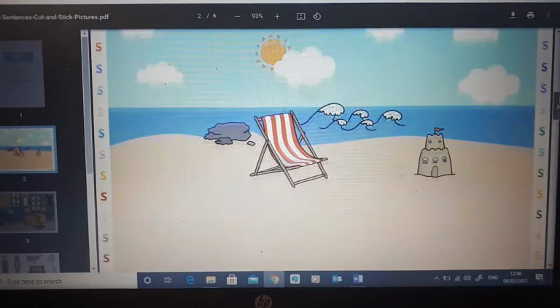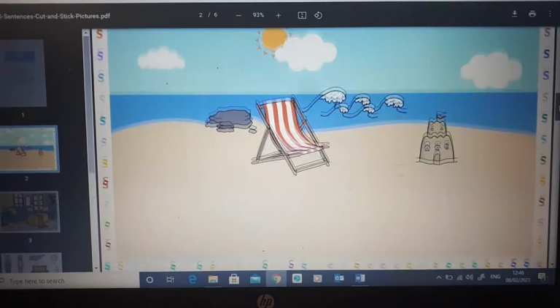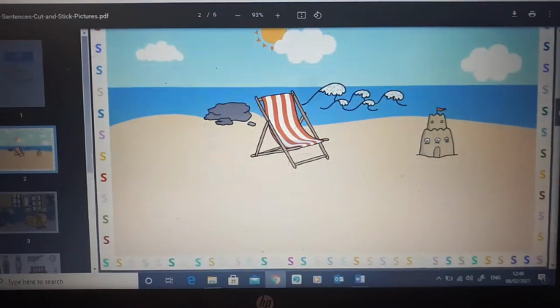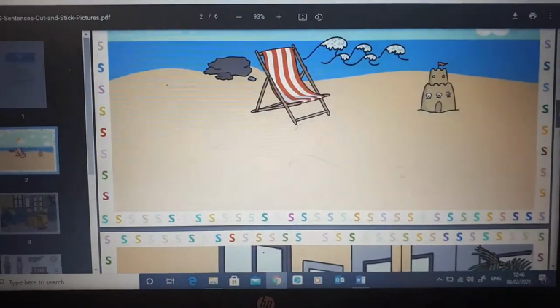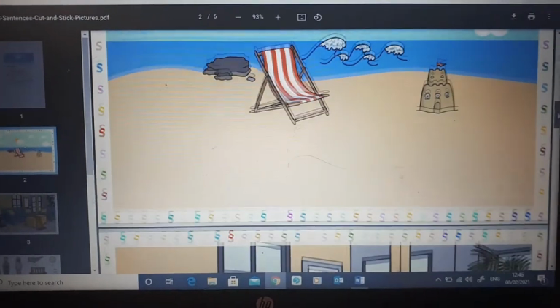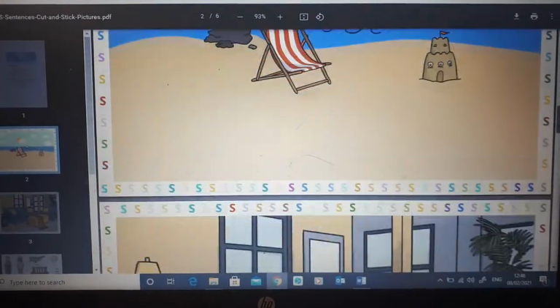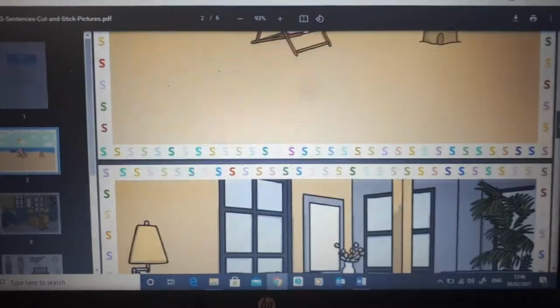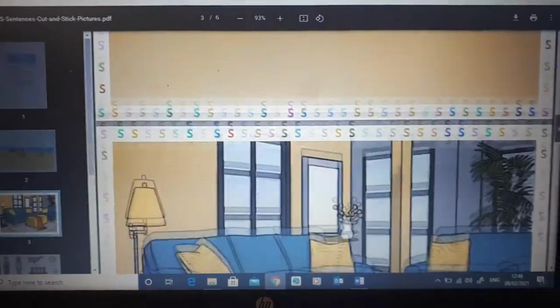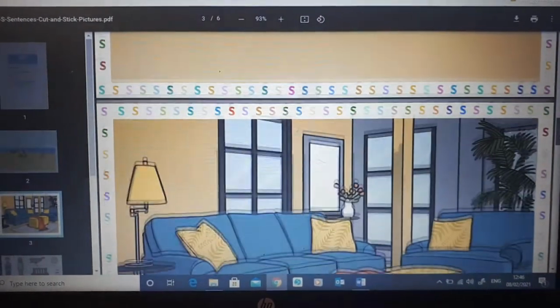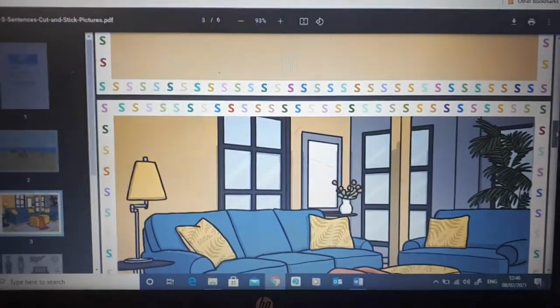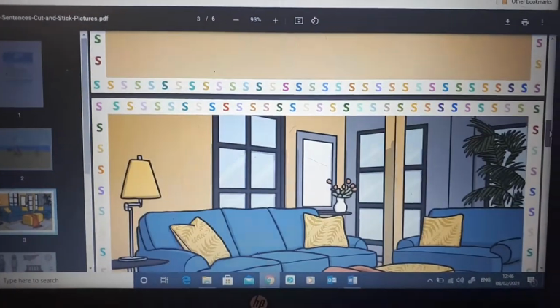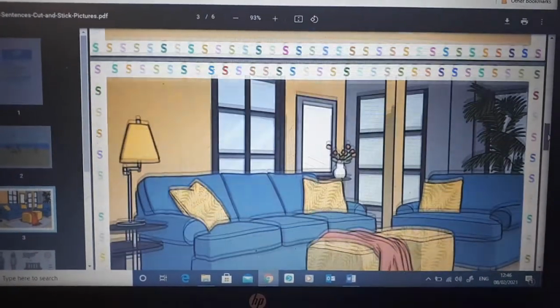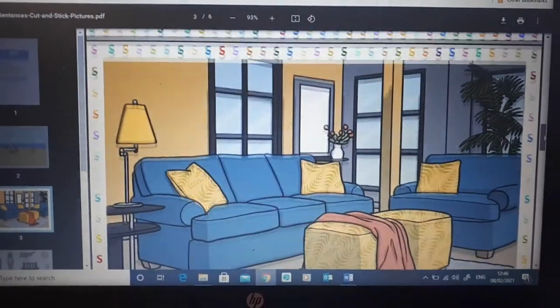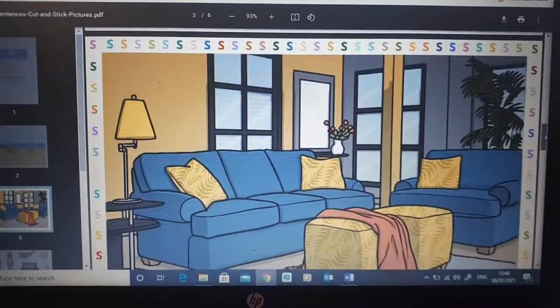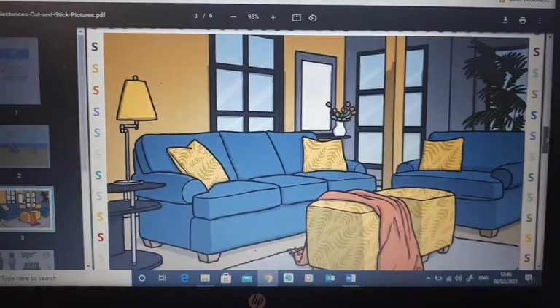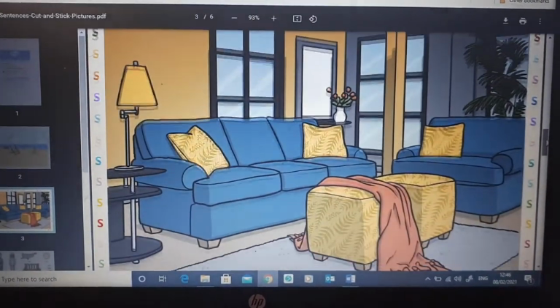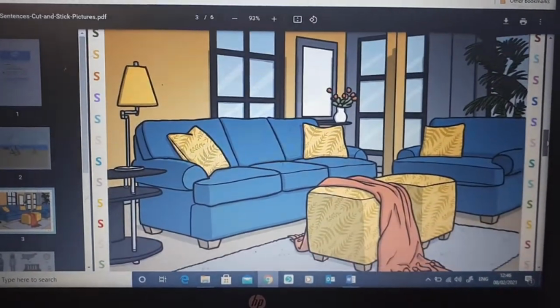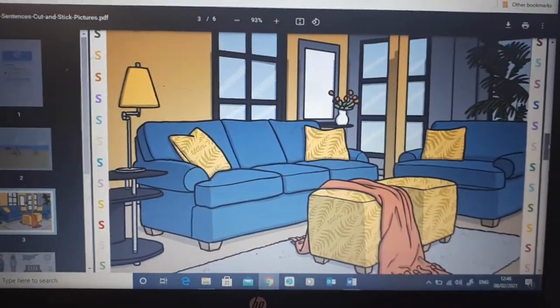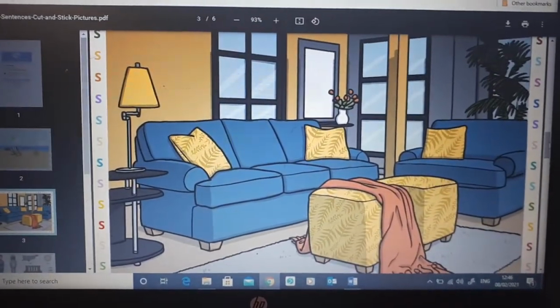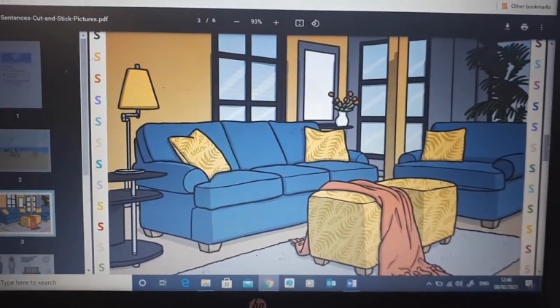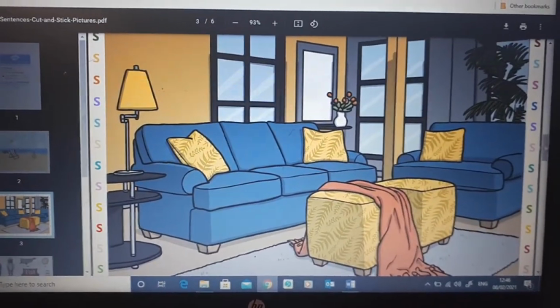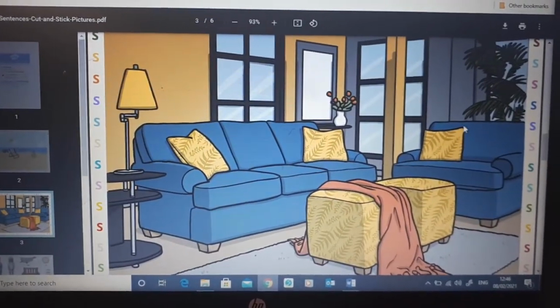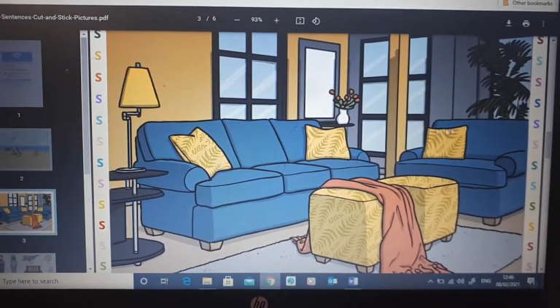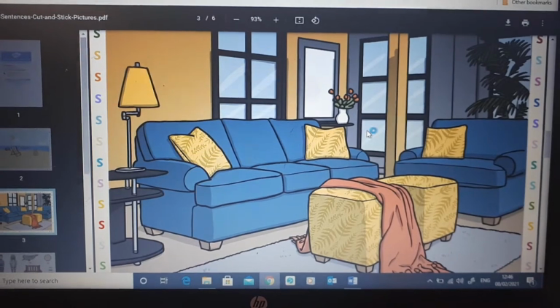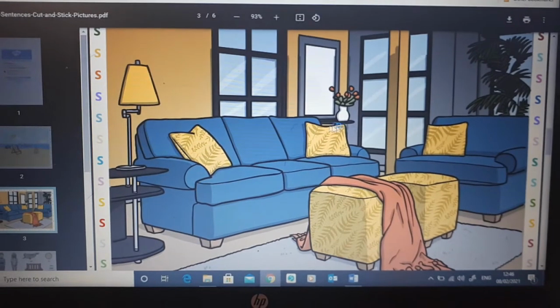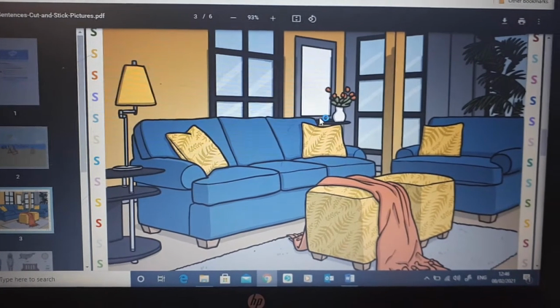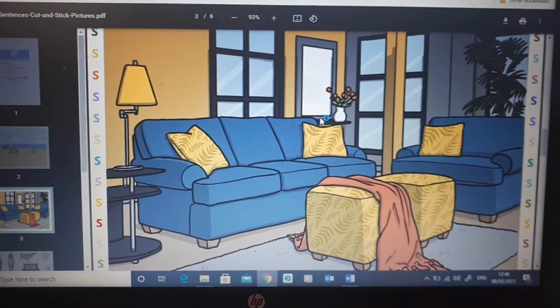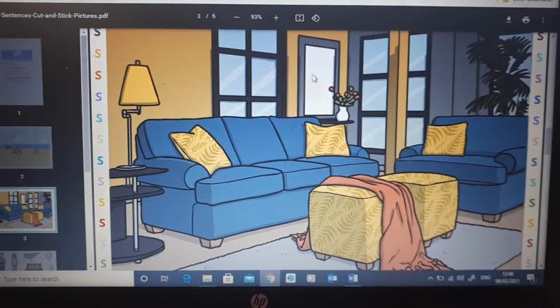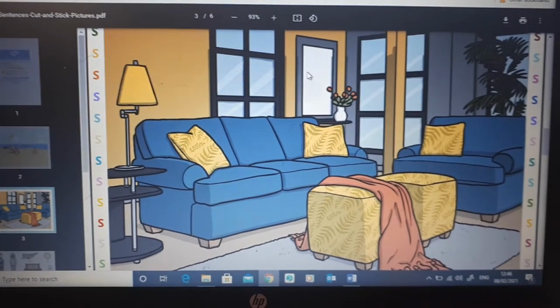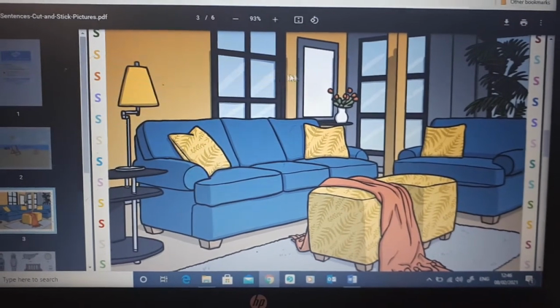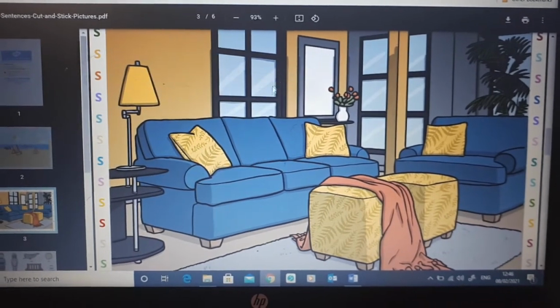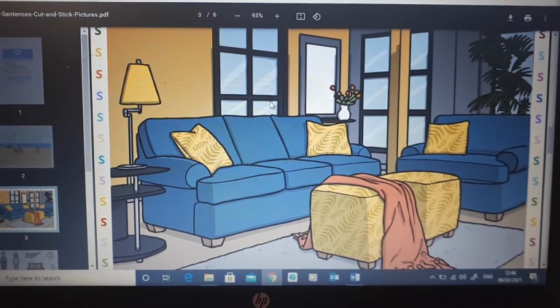Now this can be done throughout the week — it doesn't all have to be done in the same session. Now do you see any S words here?